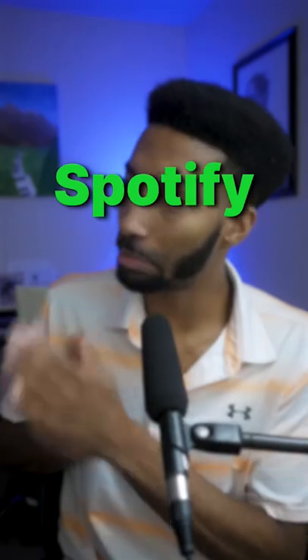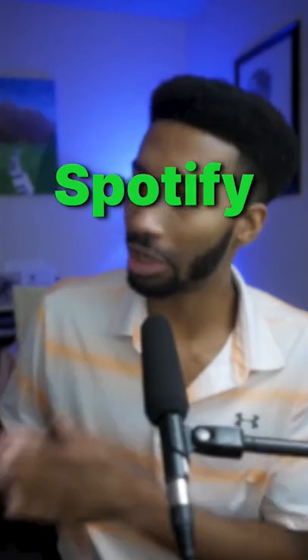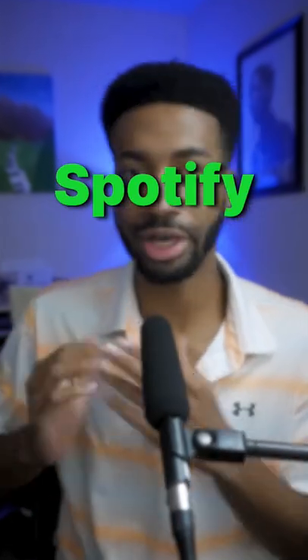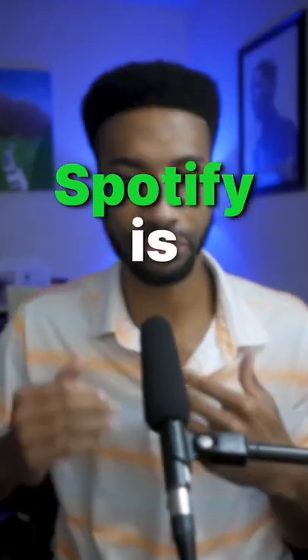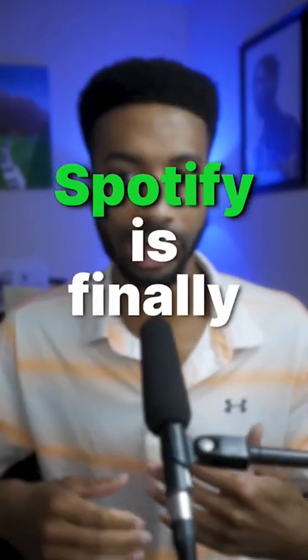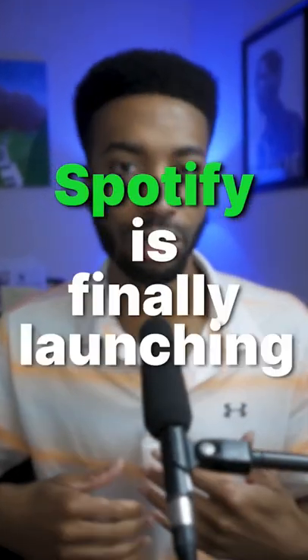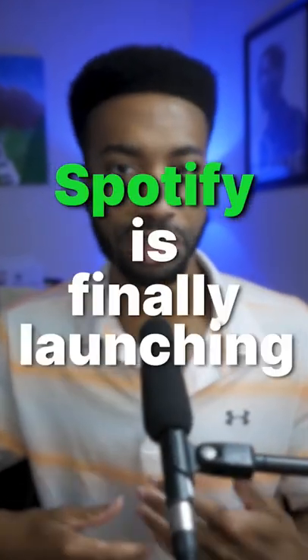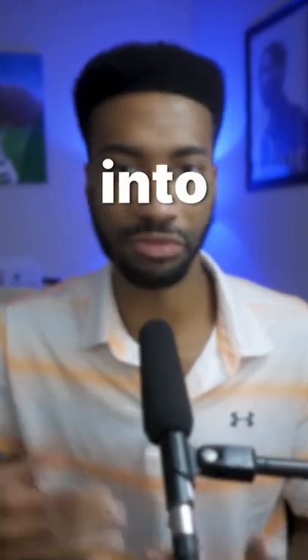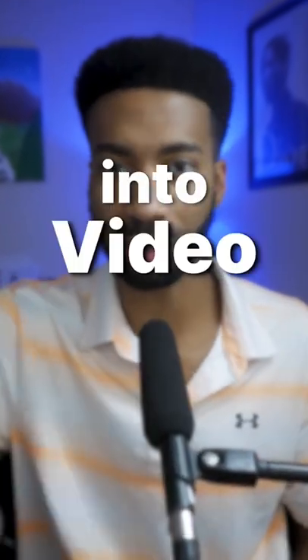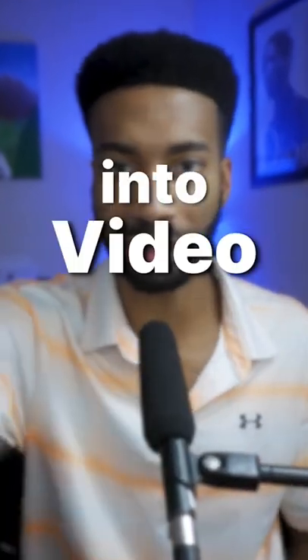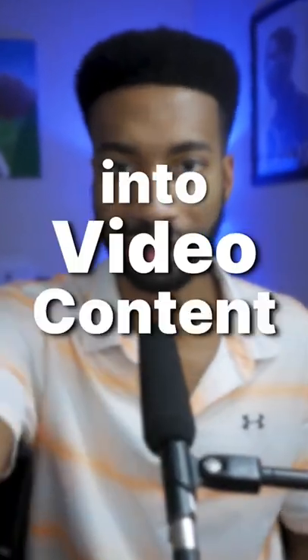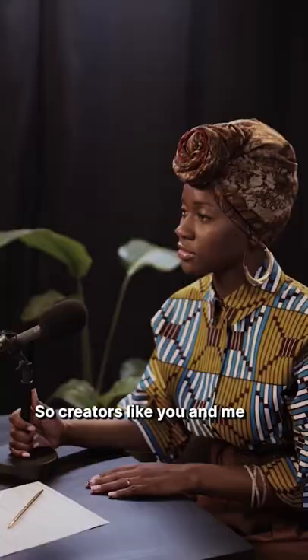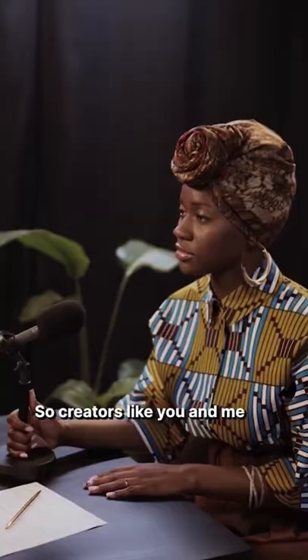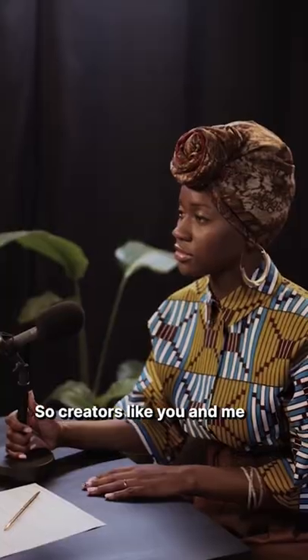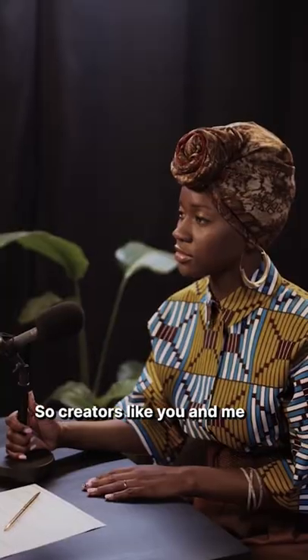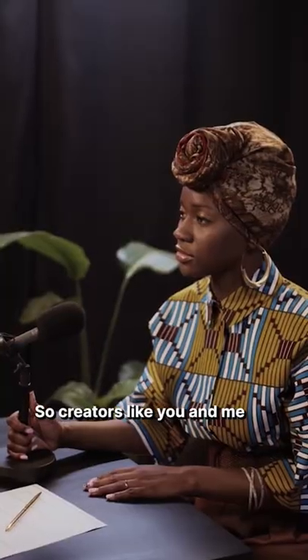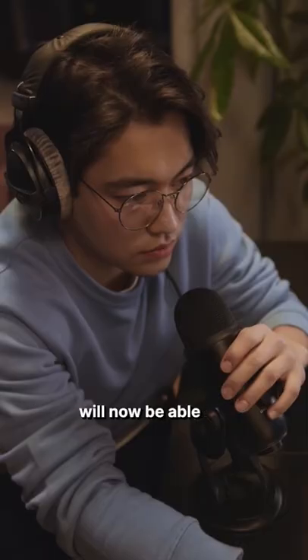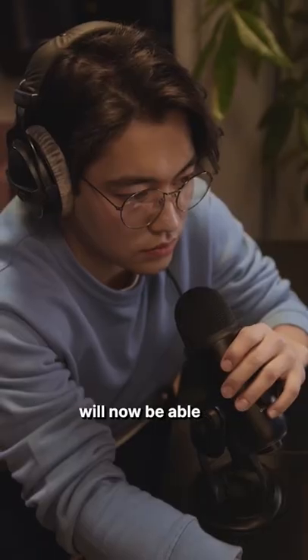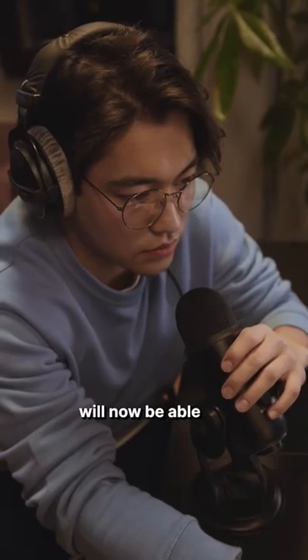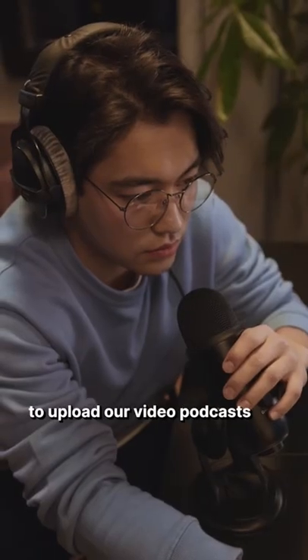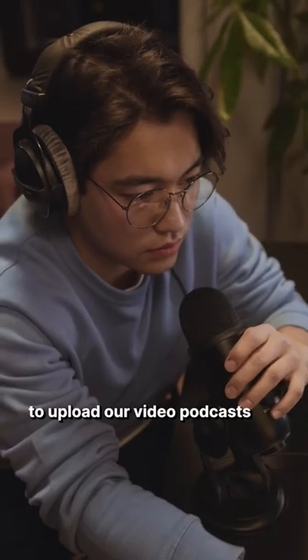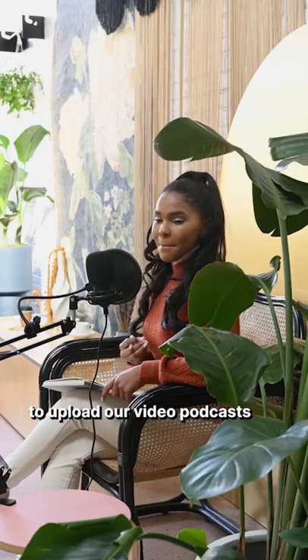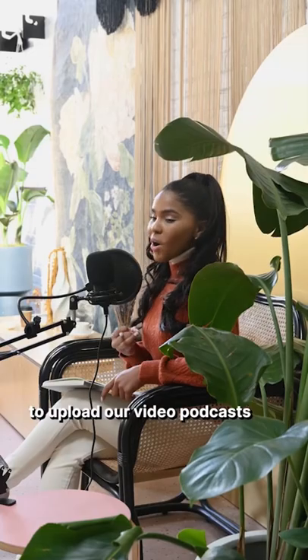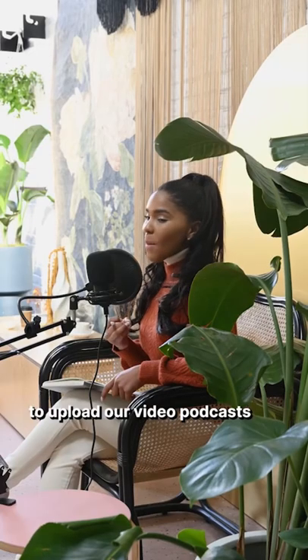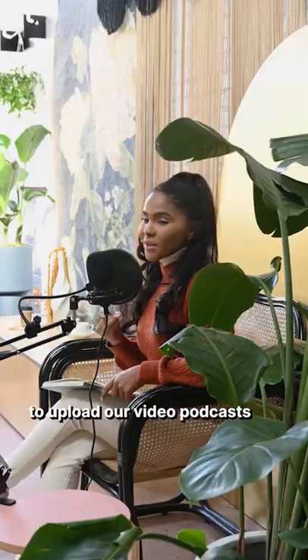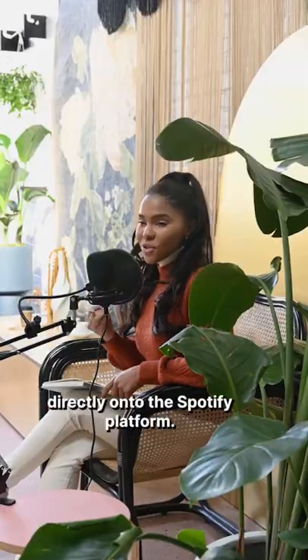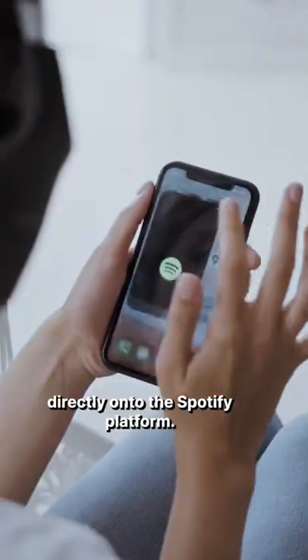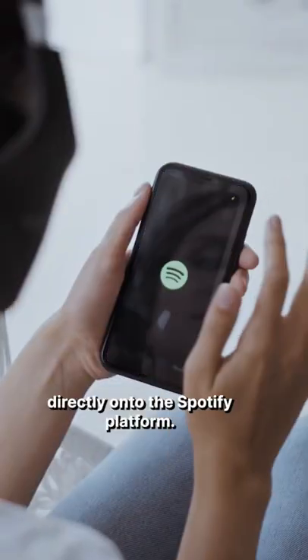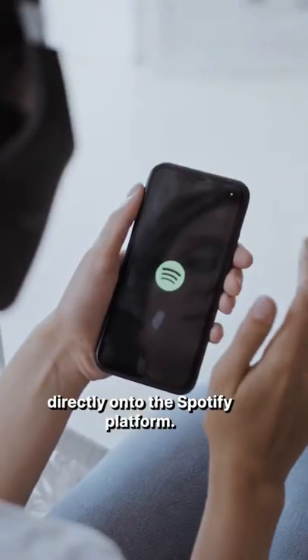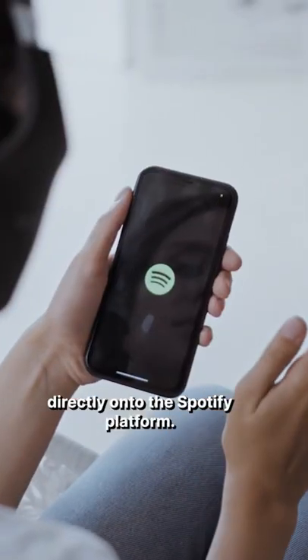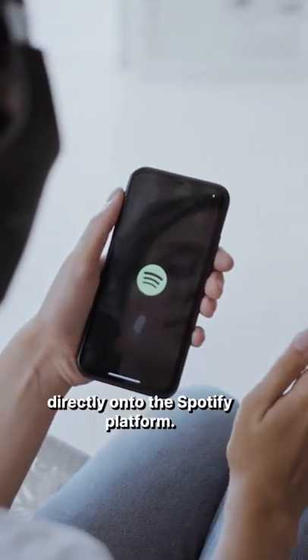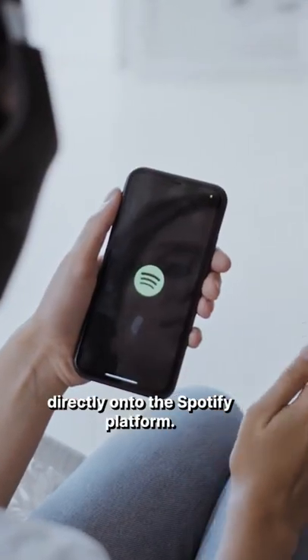Spotify is finally launching into video content. Creators like you and me will now be able to upload our video podcast directly onto the Spotify platform.